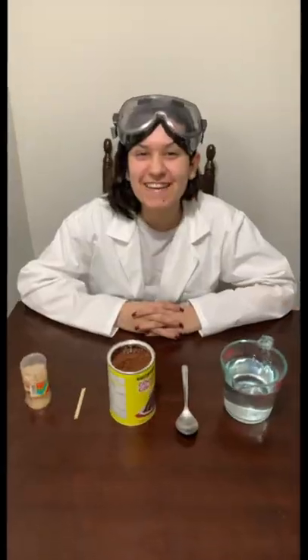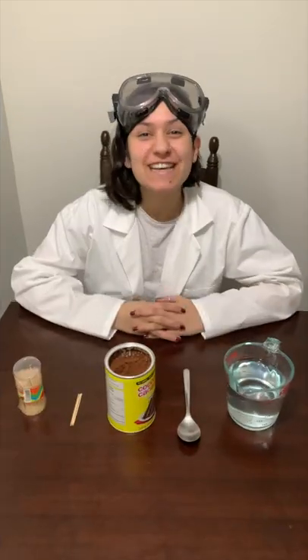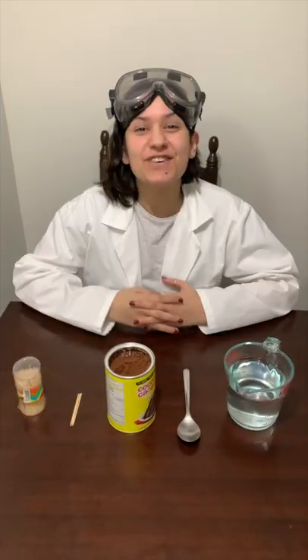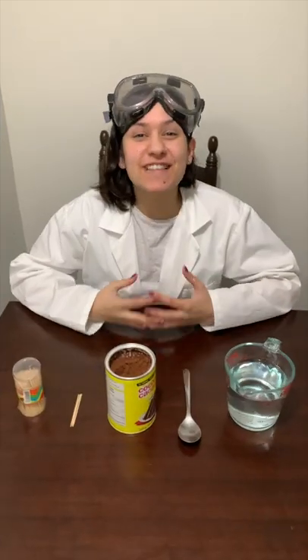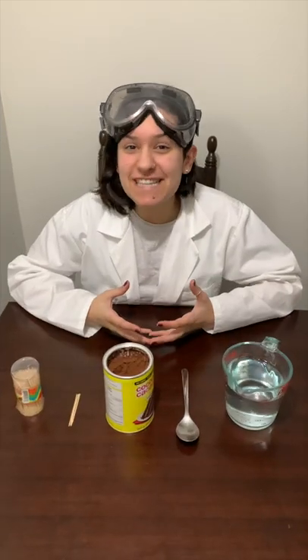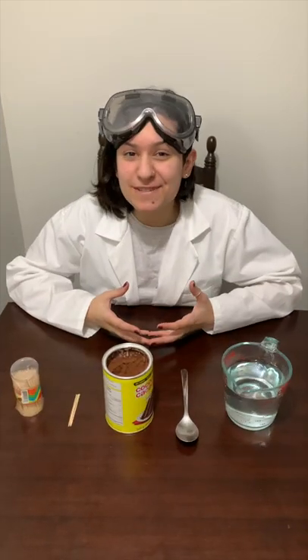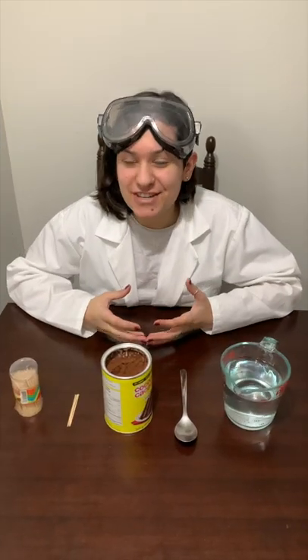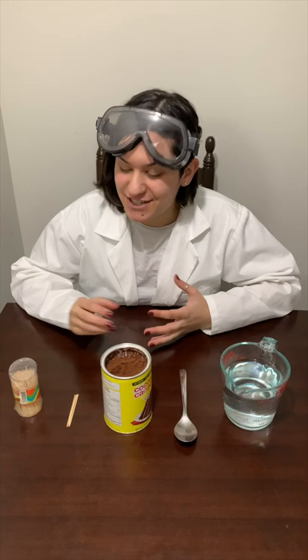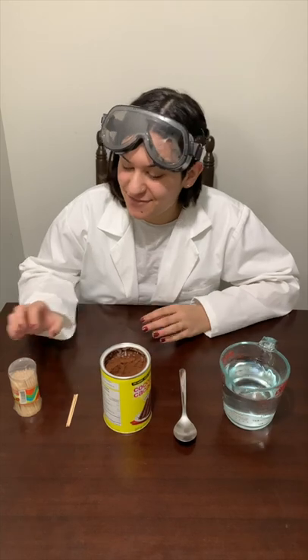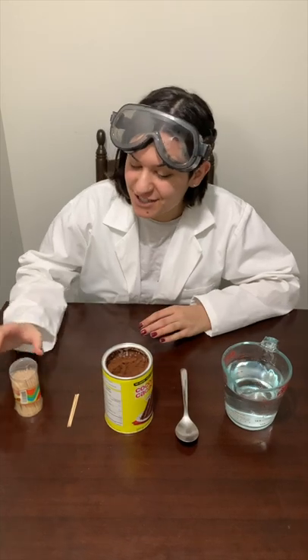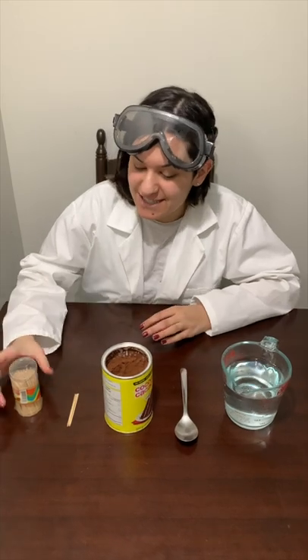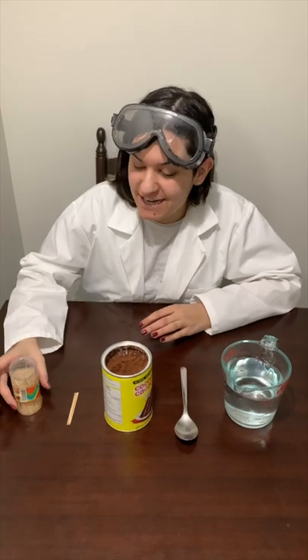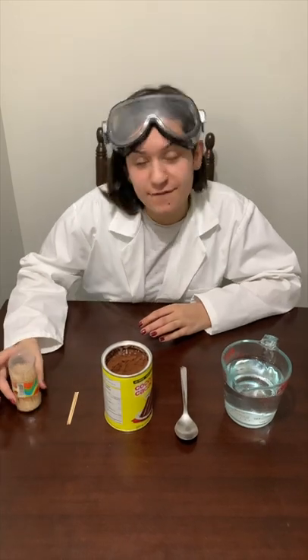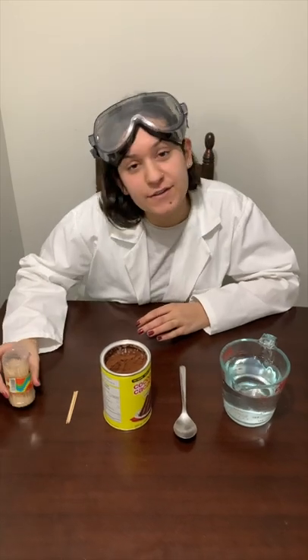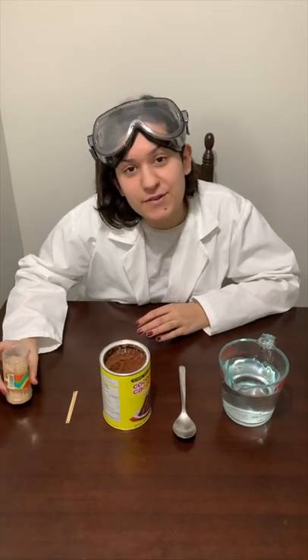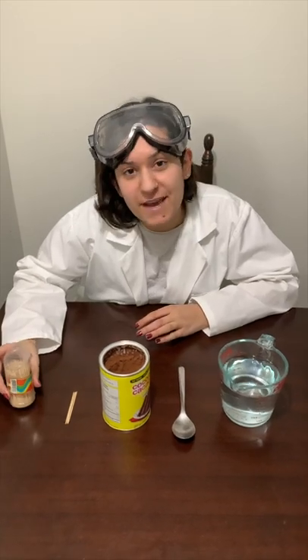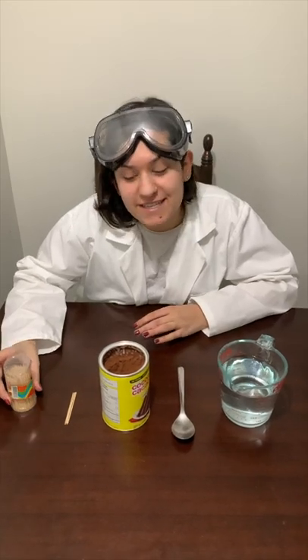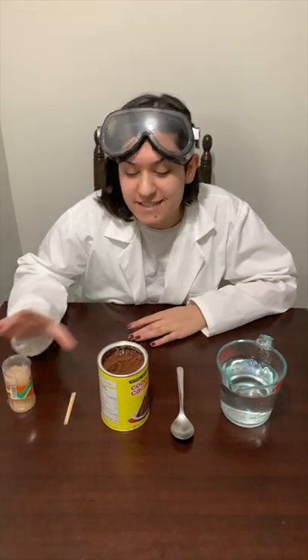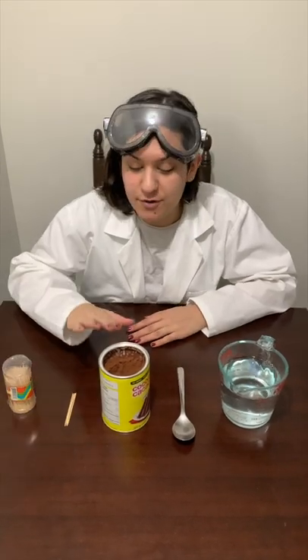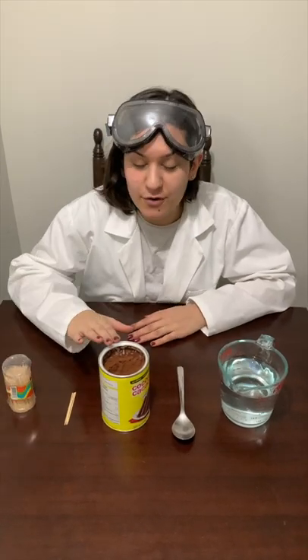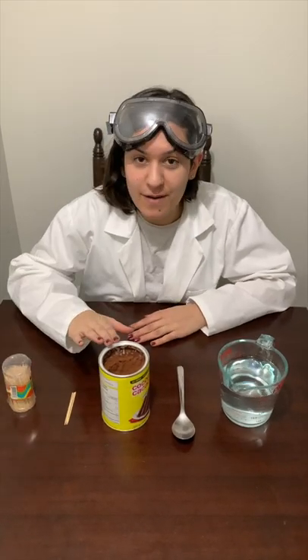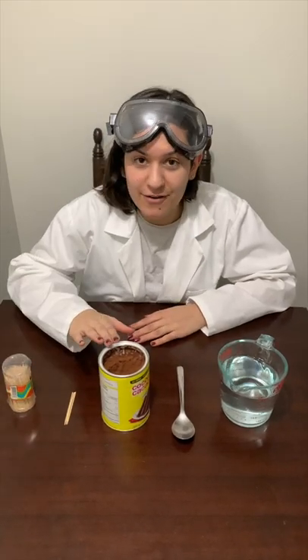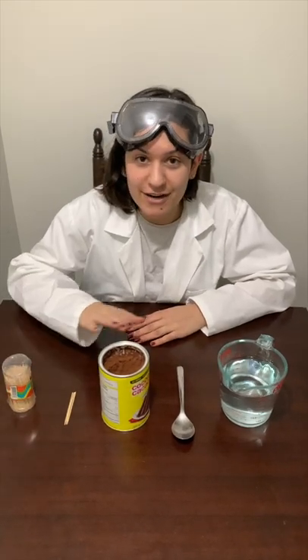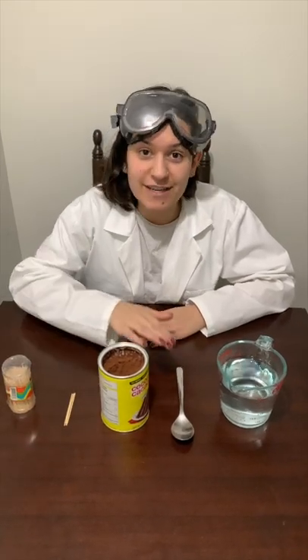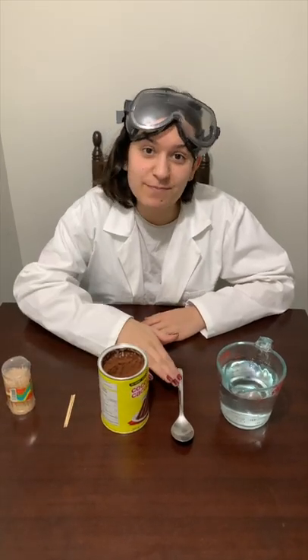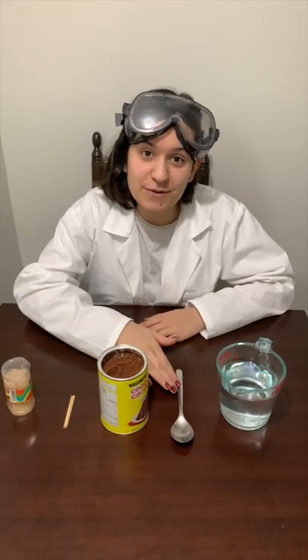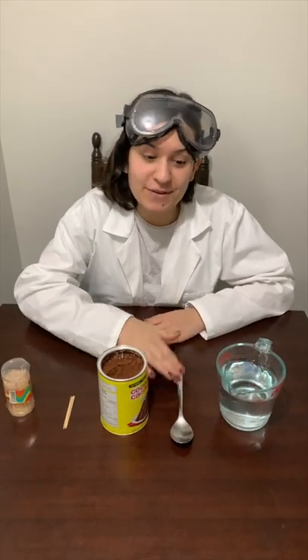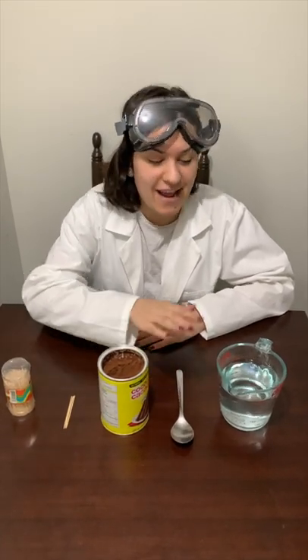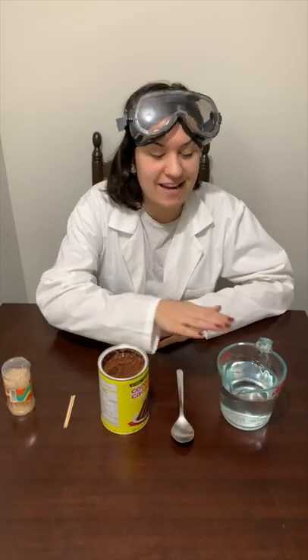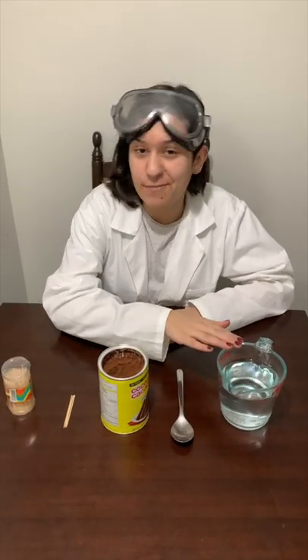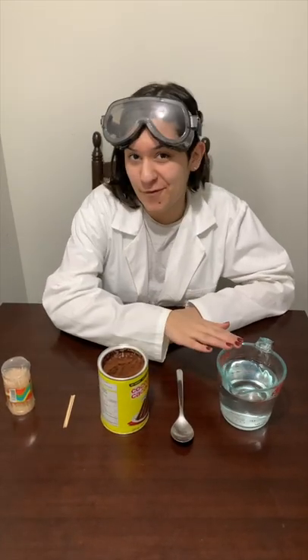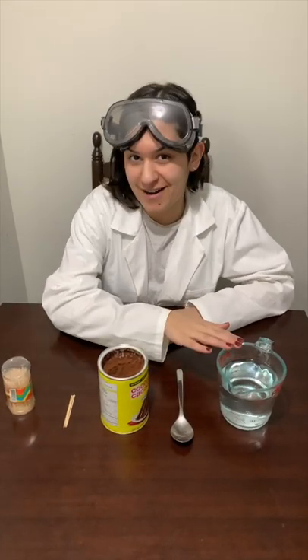For this demonstration we just need a few toothpicks, some cocoa powder, a spoon, and a cup of water.